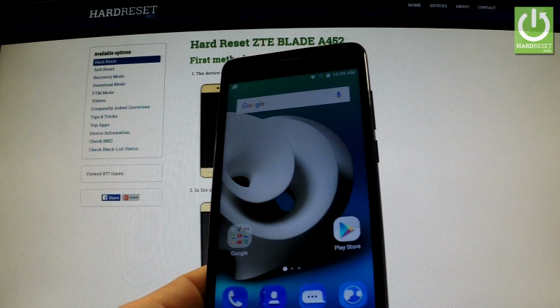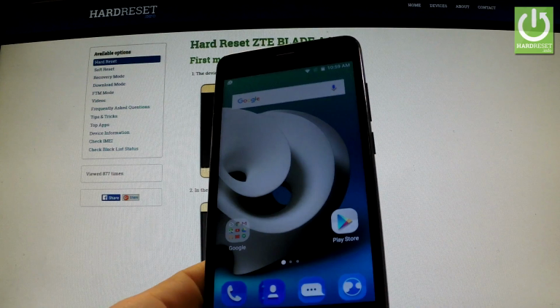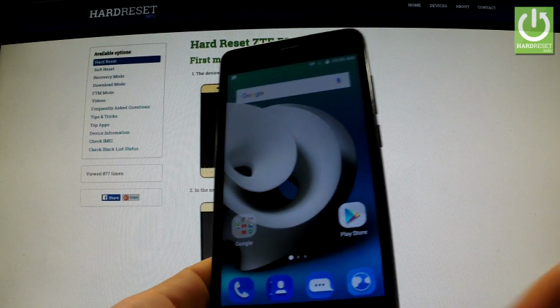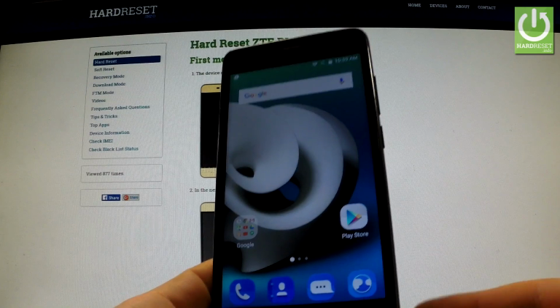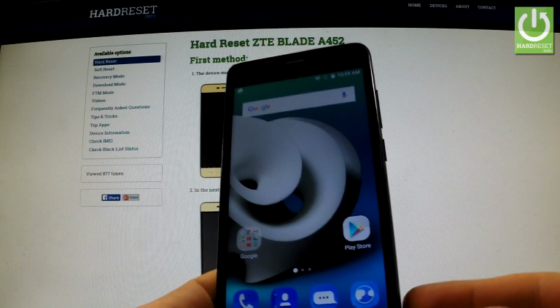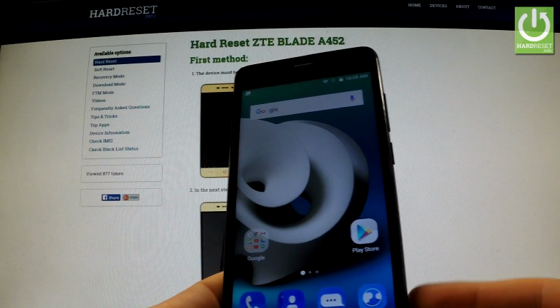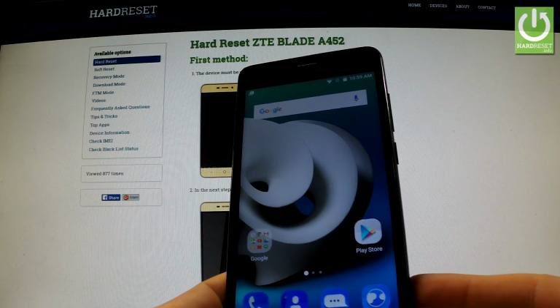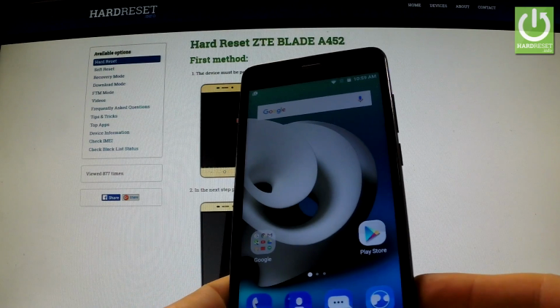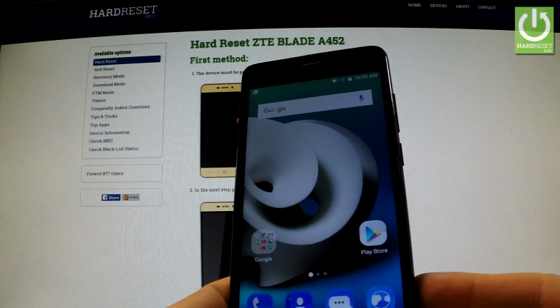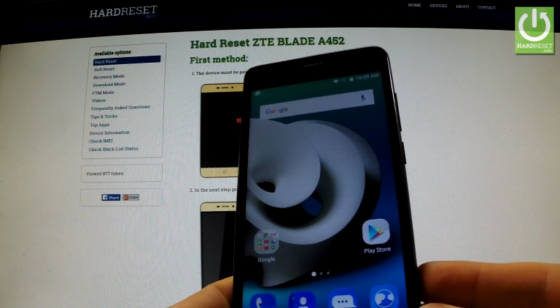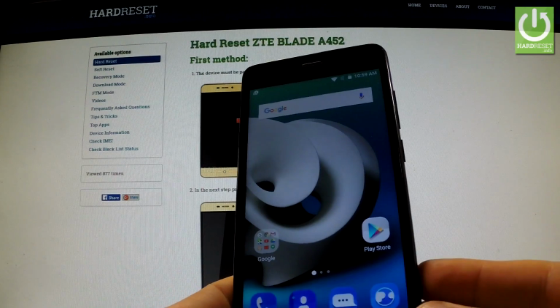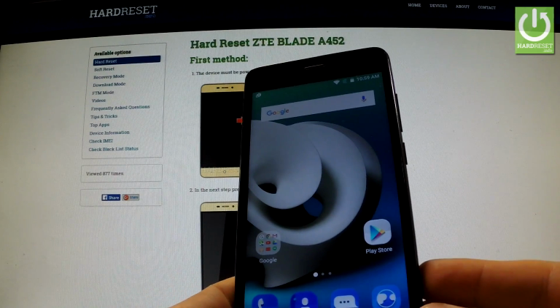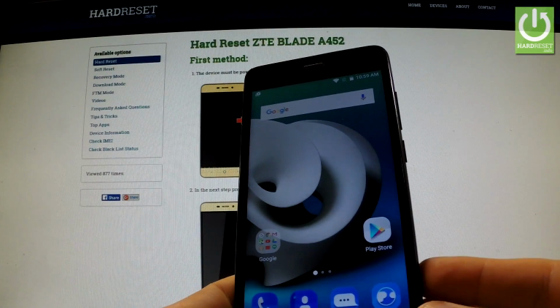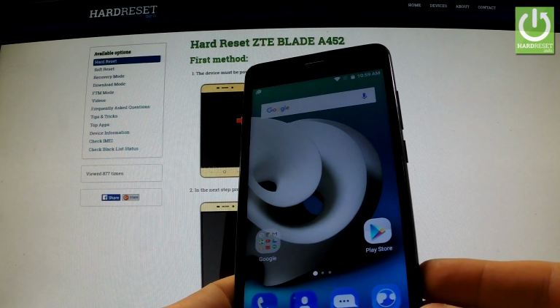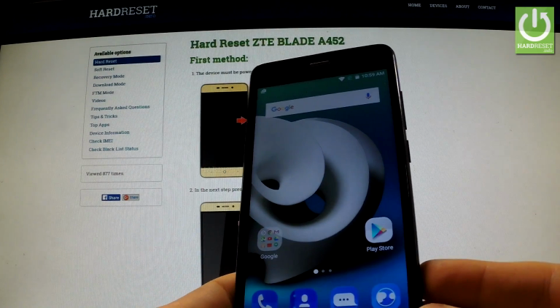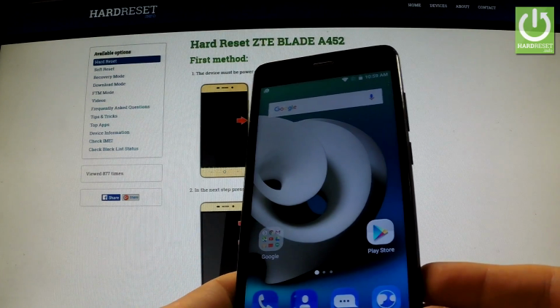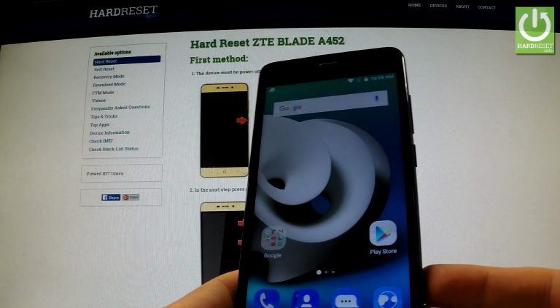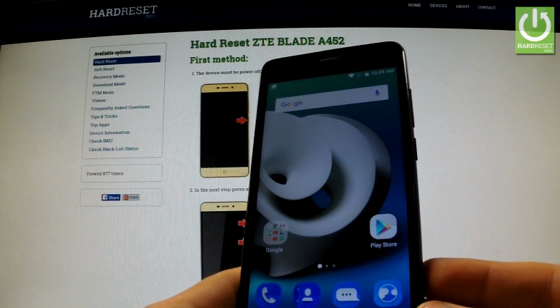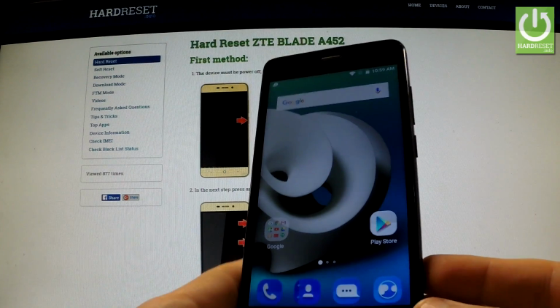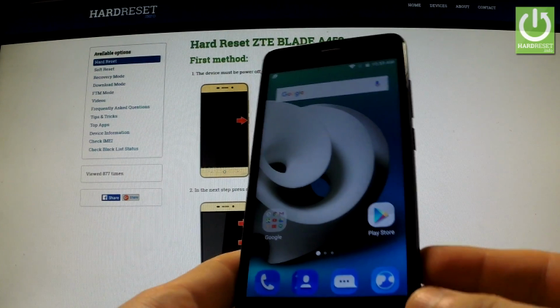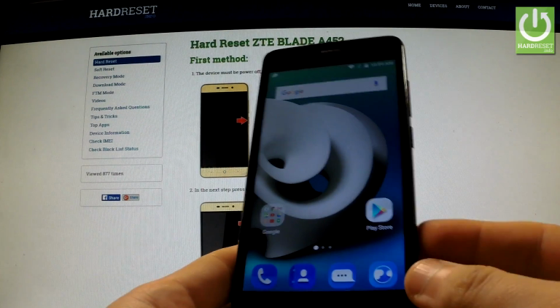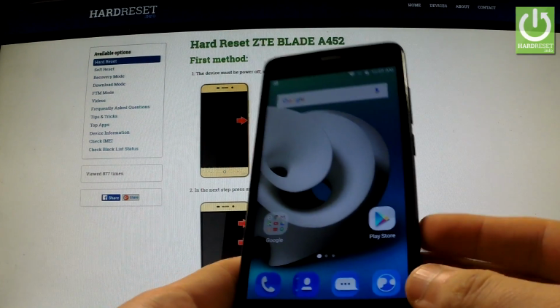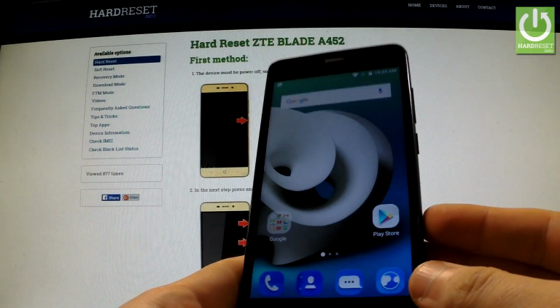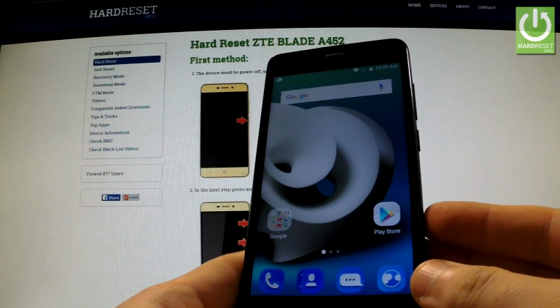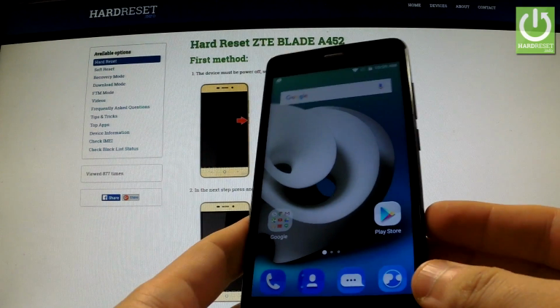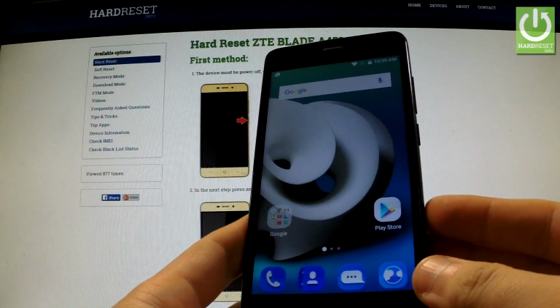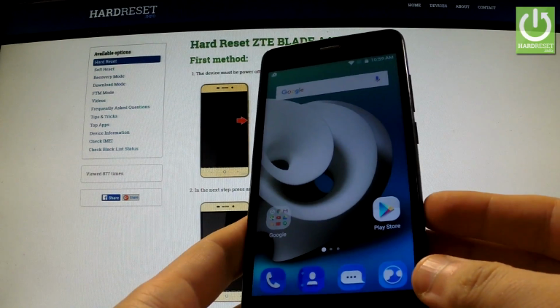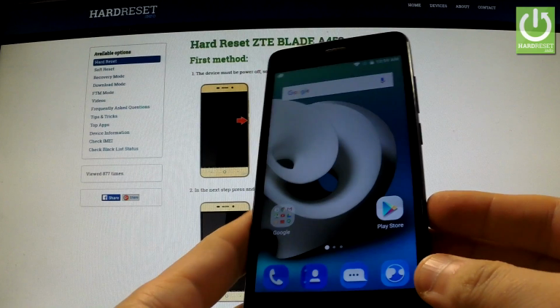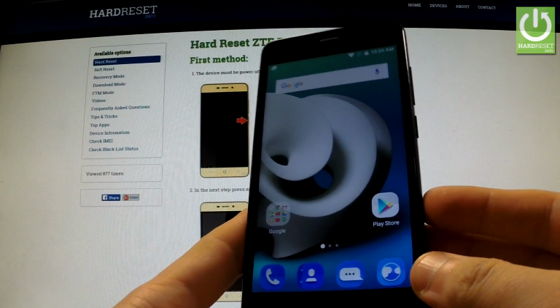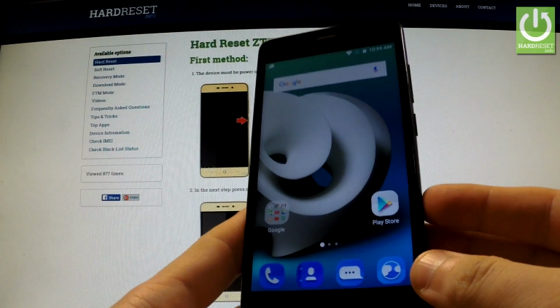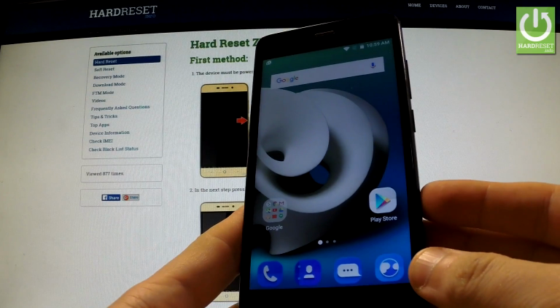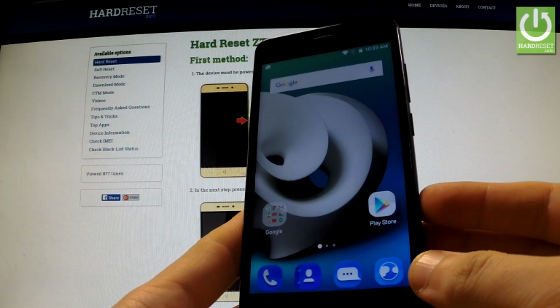Here I have the ZTE Blade A452 and I'm going to show you how to enter the fast boot mode on this device.